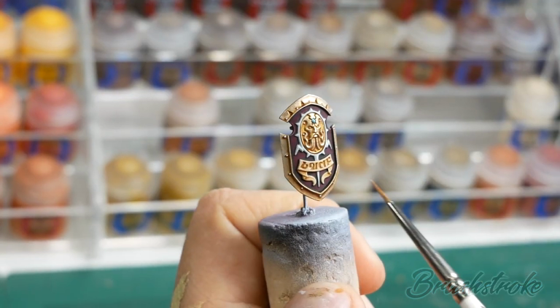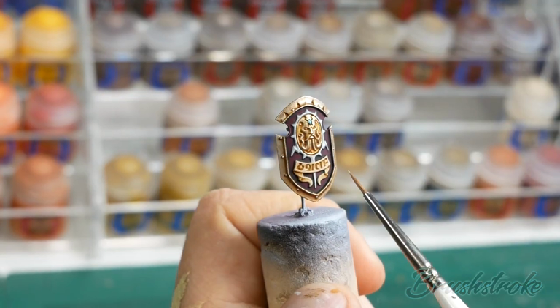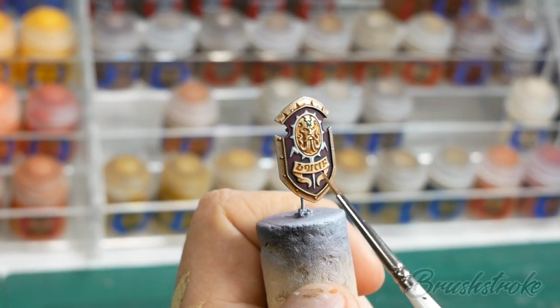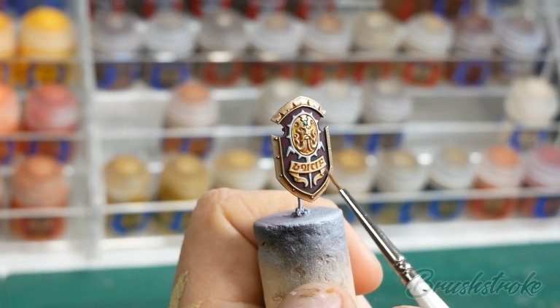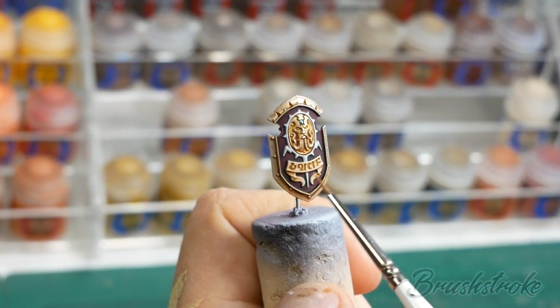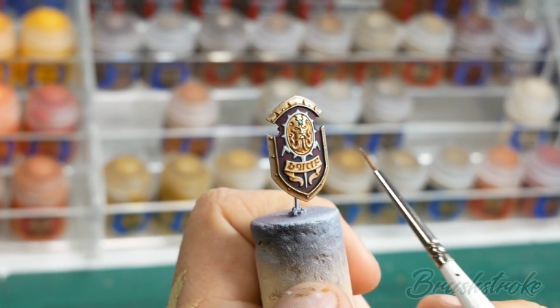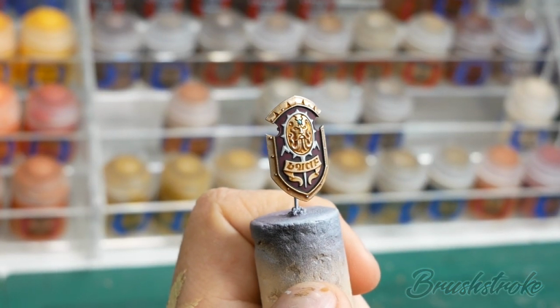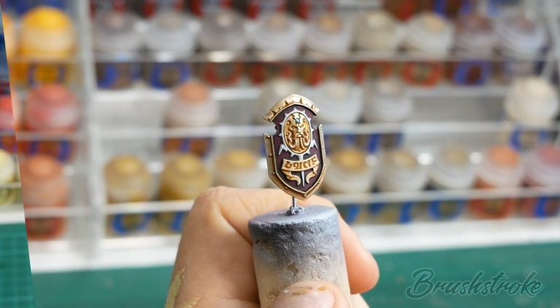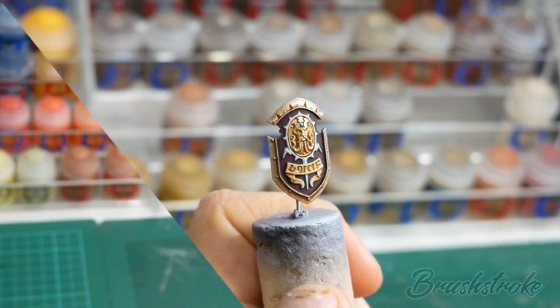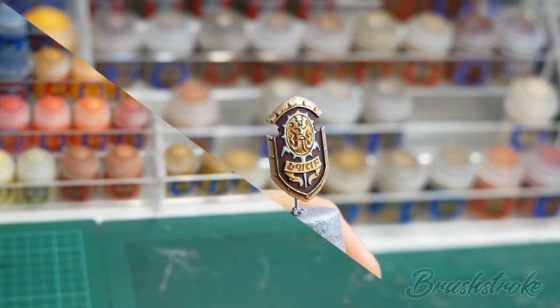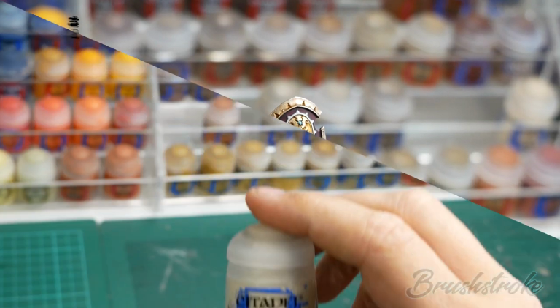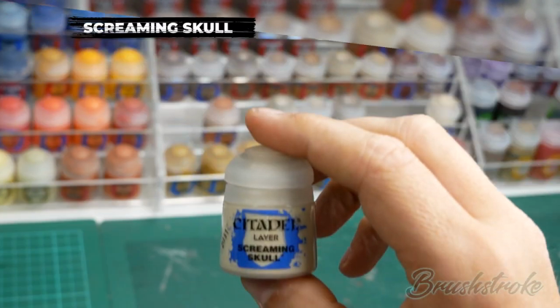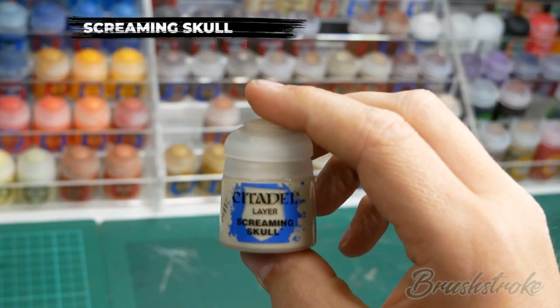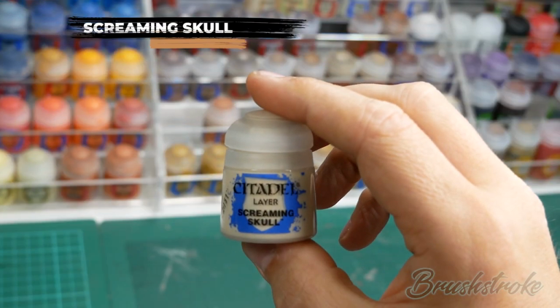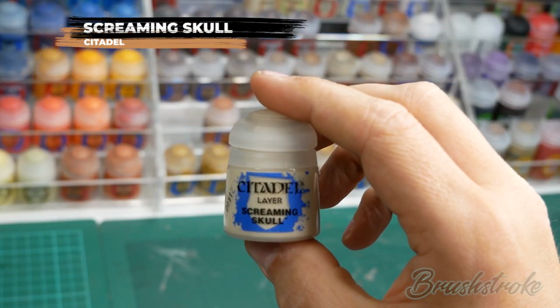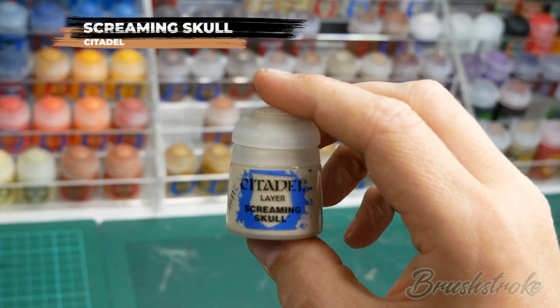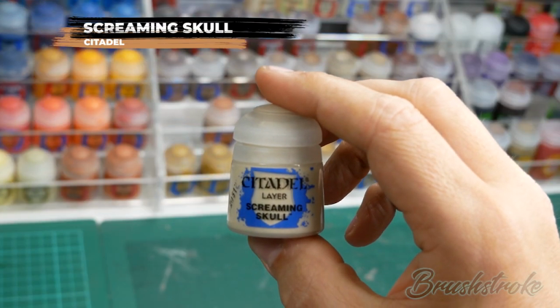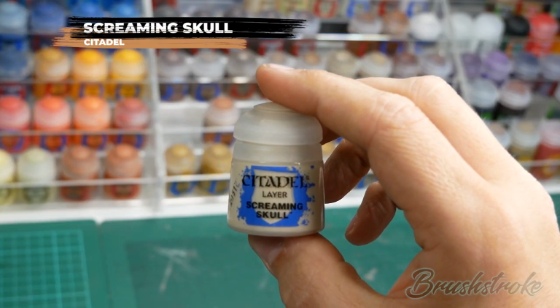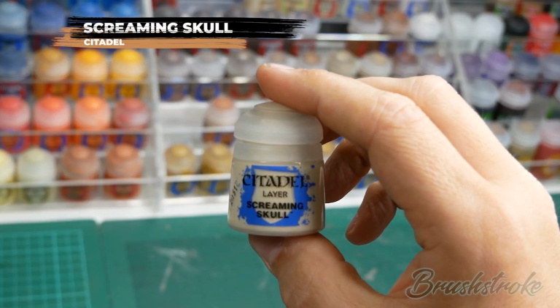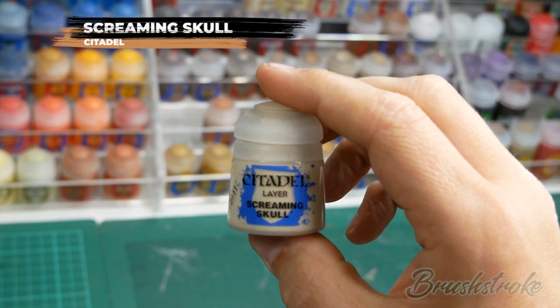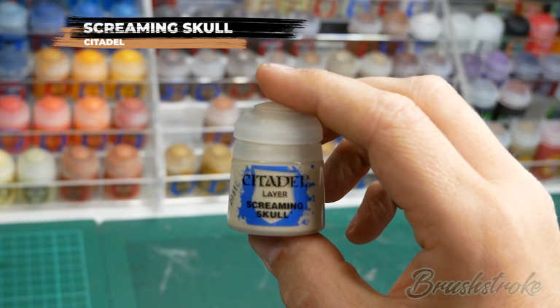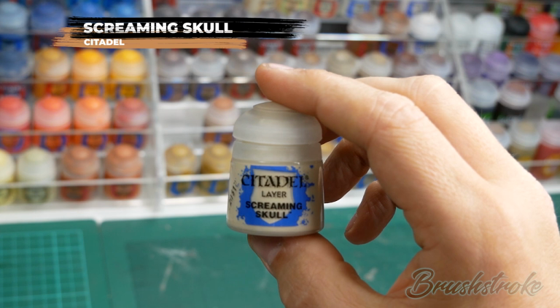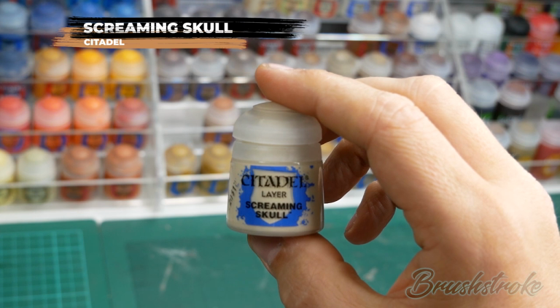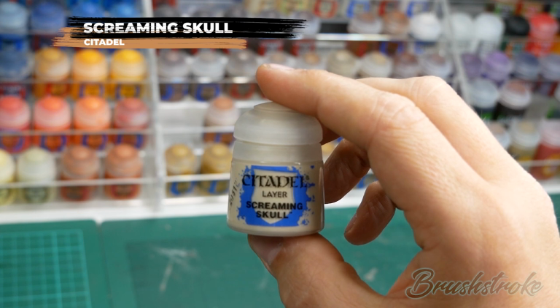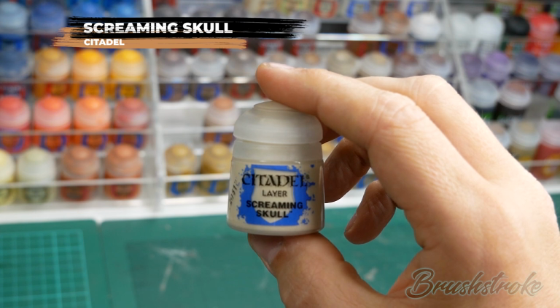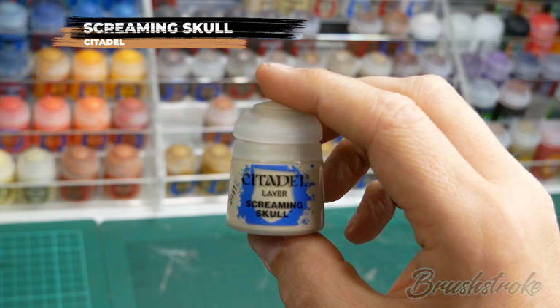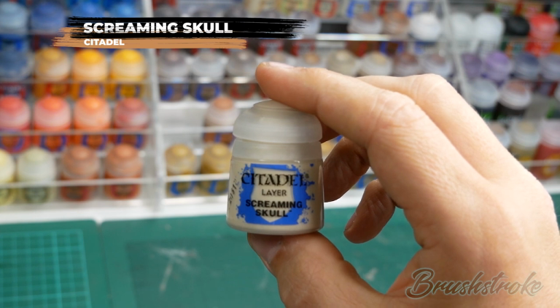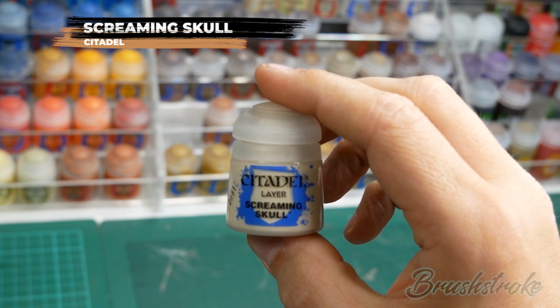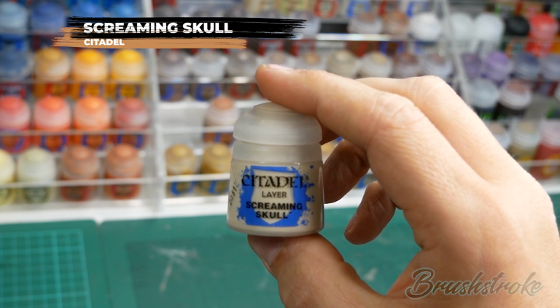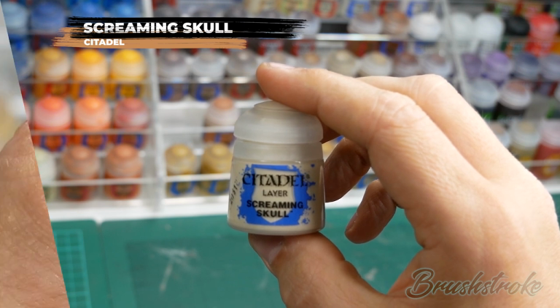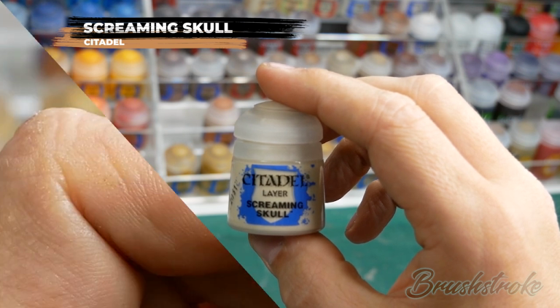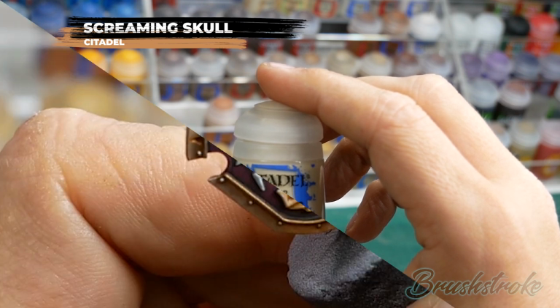Now I'm just going to finish off those scrolls with an extra little highlight of some Screaming Skull from Games Workshop.